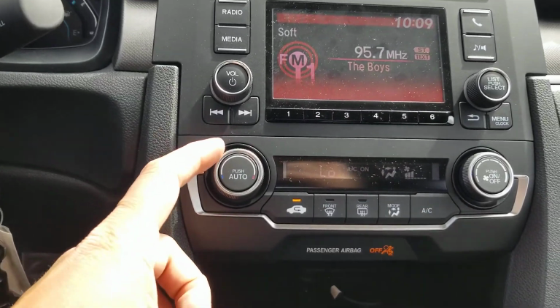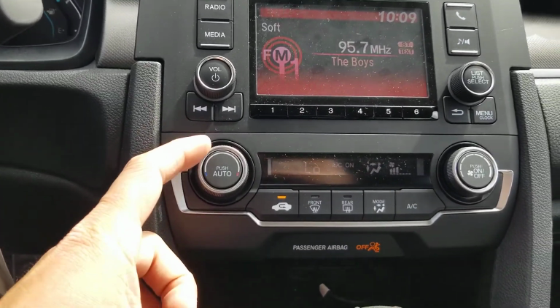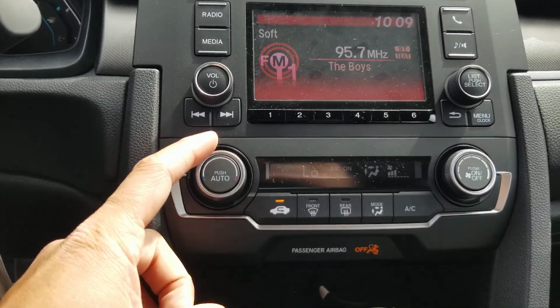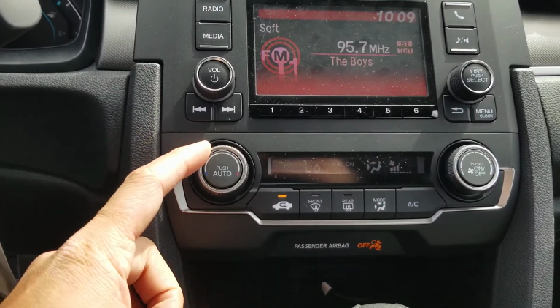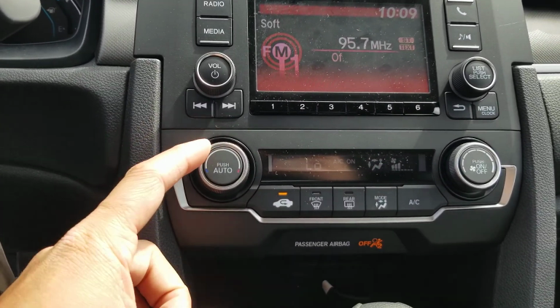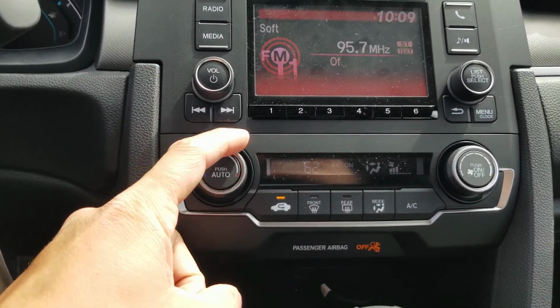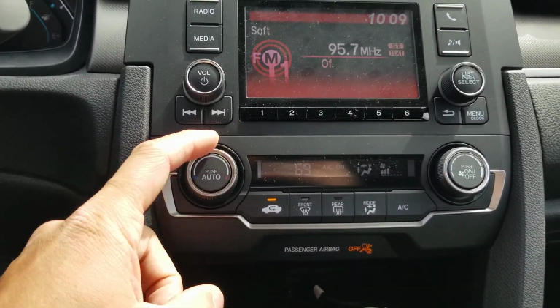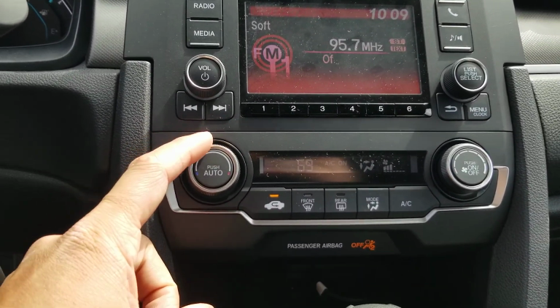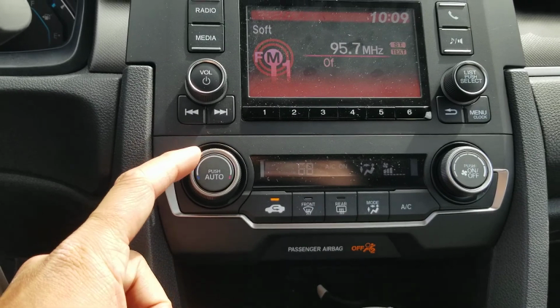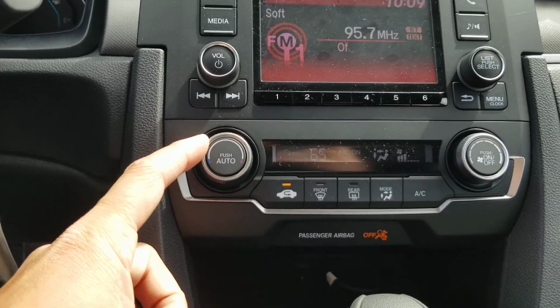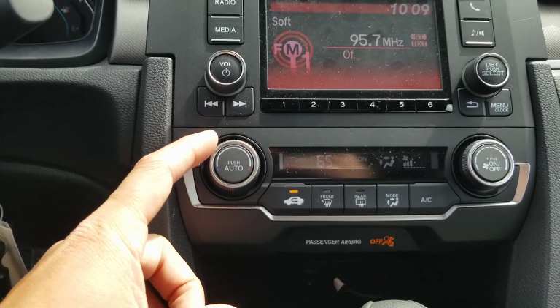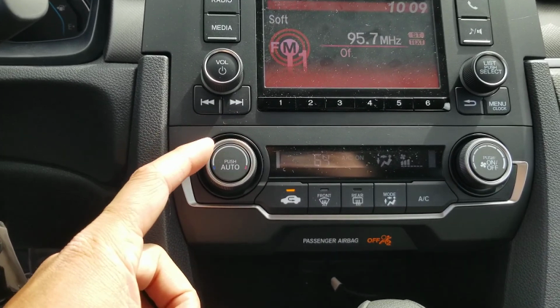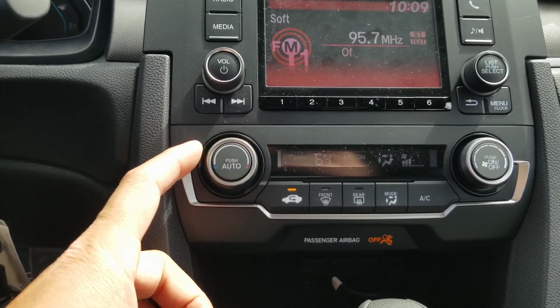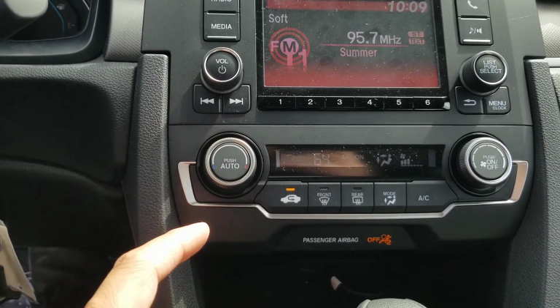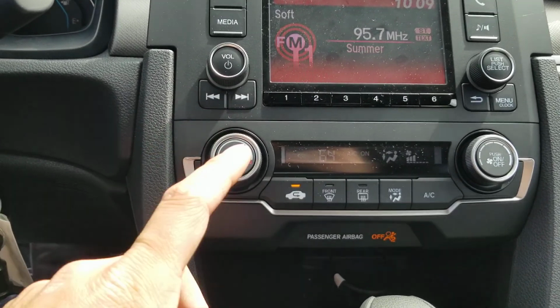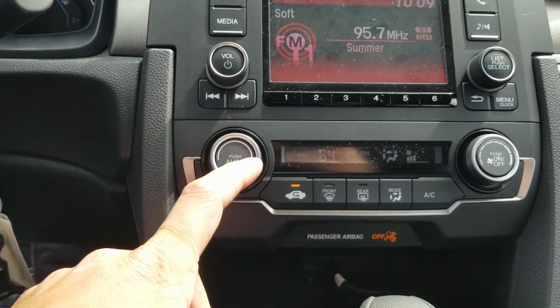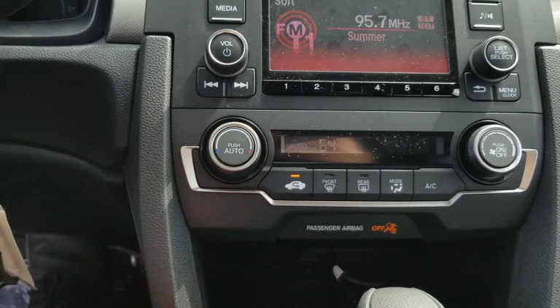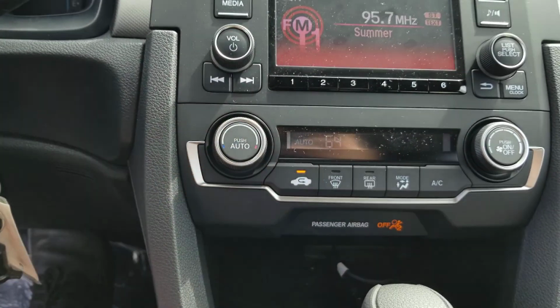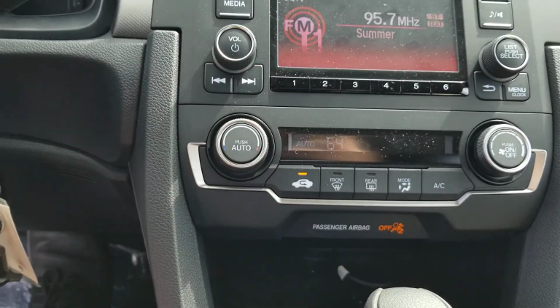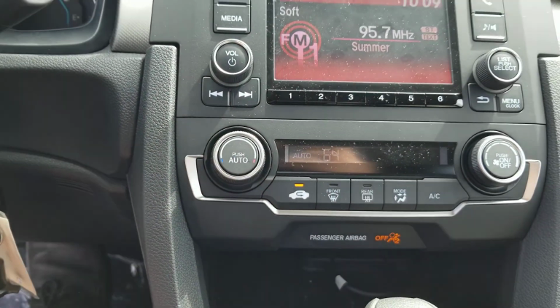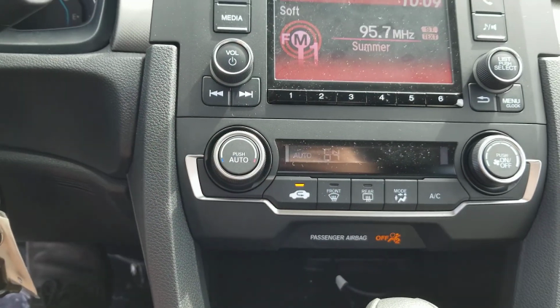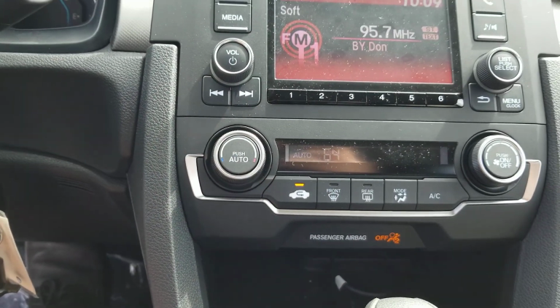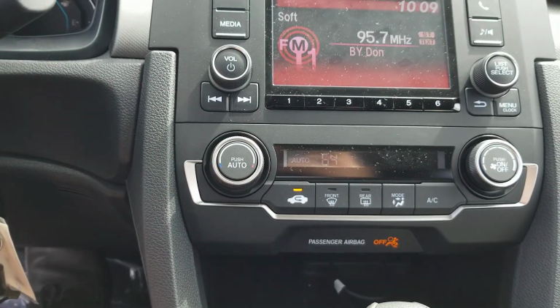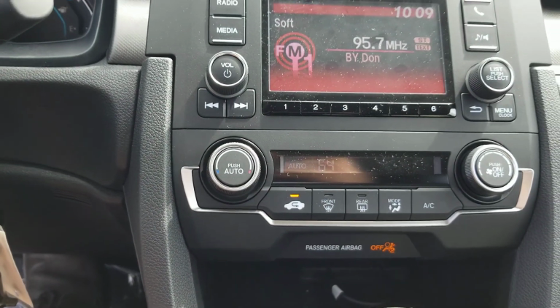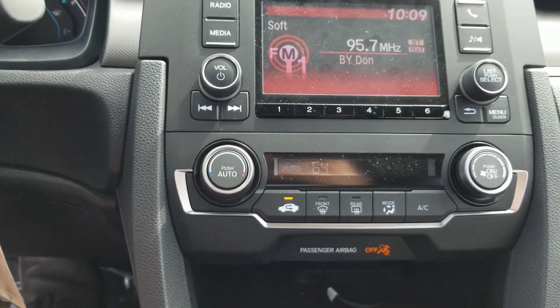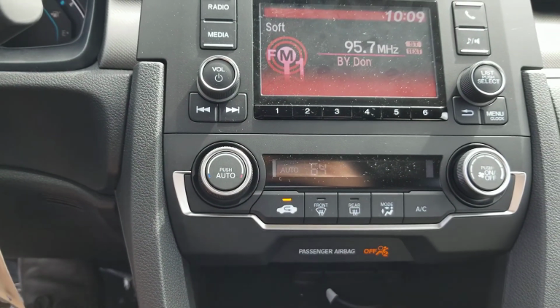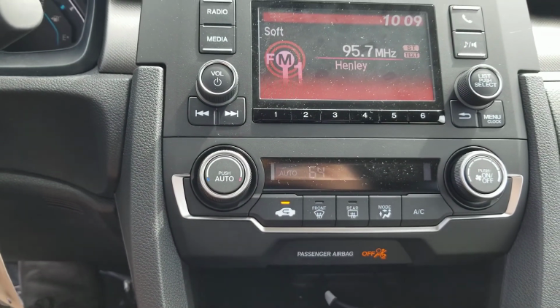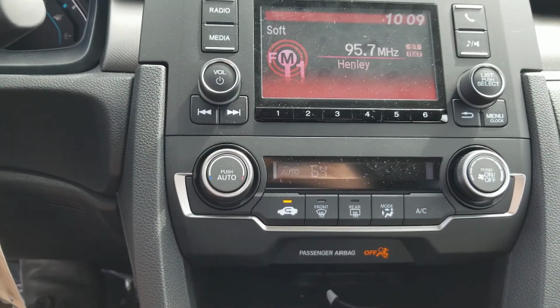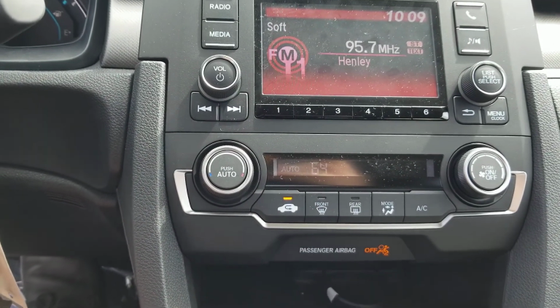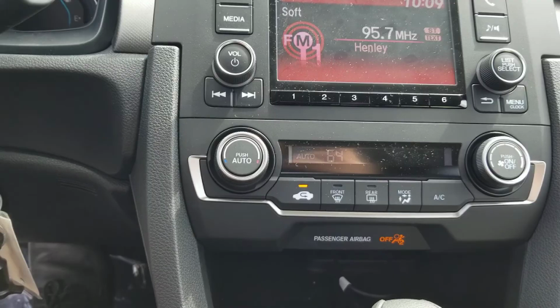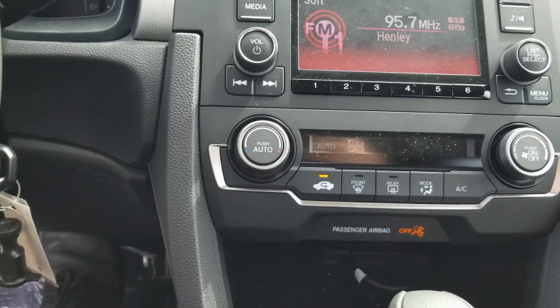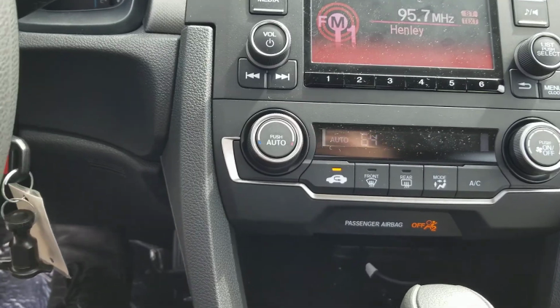On top of that, you've got automatic climate control tuned to a temperature that you like. Hit the button here for auto, and the car will go ahead and maintain it for you all the time.